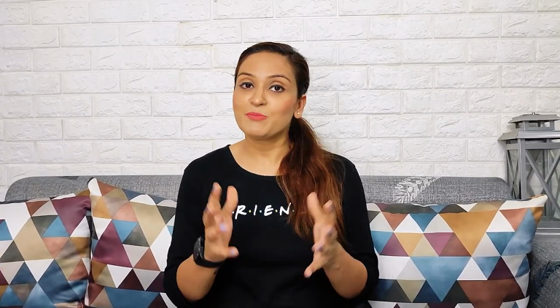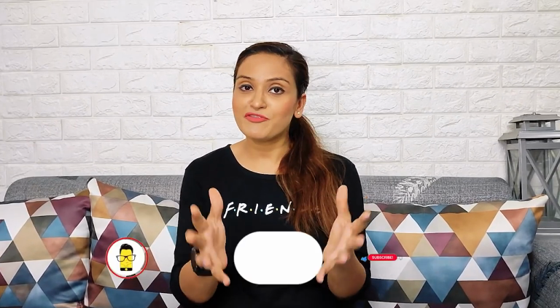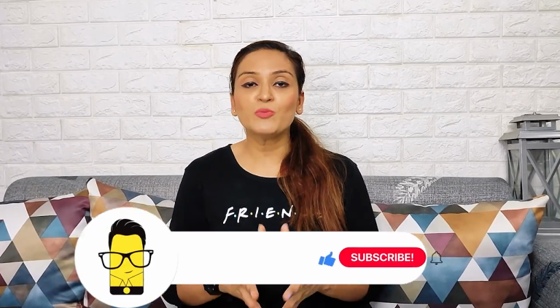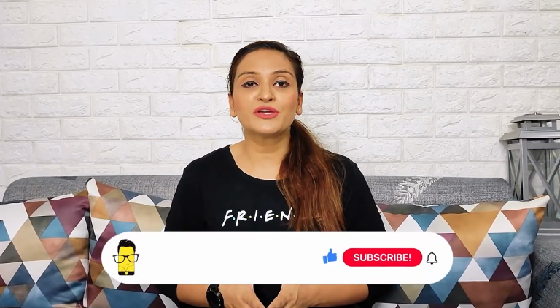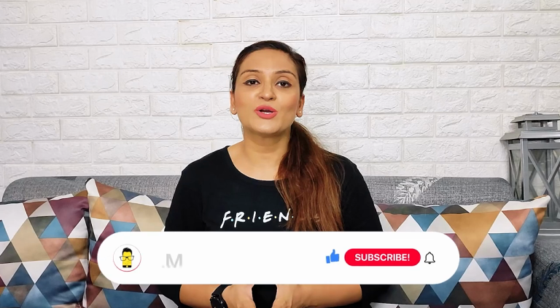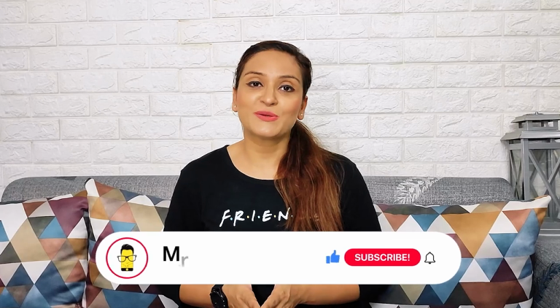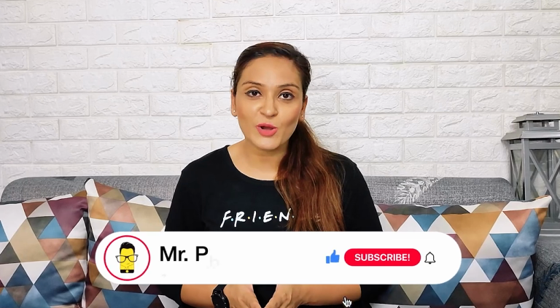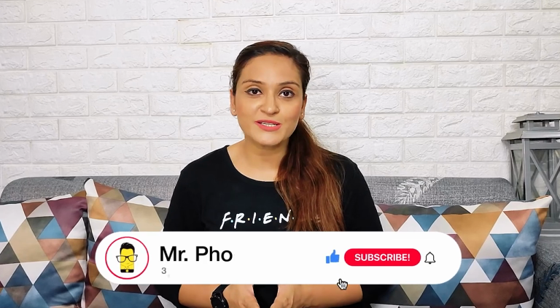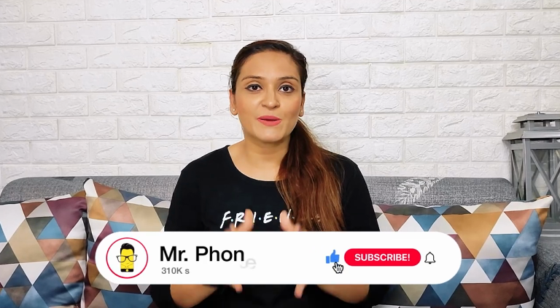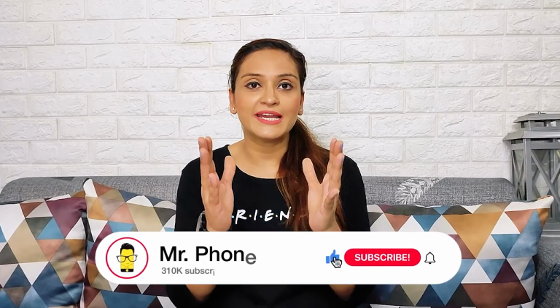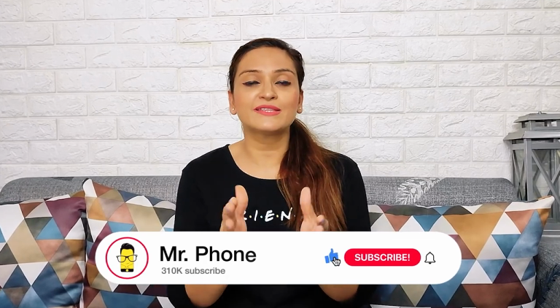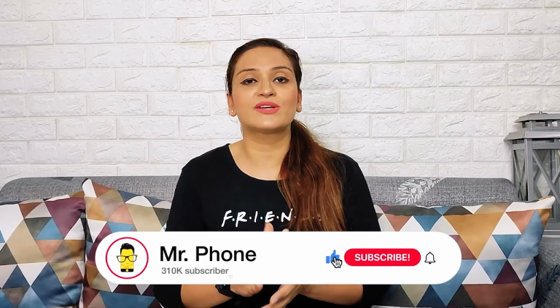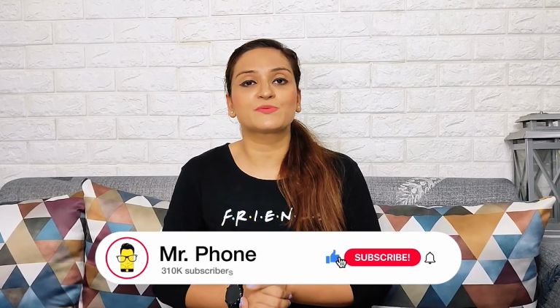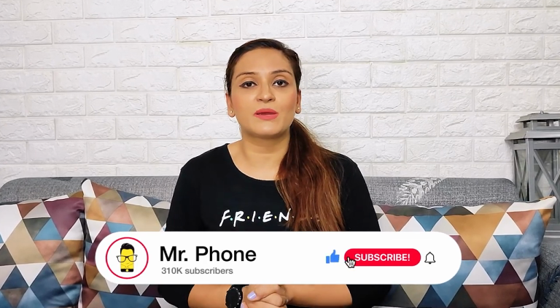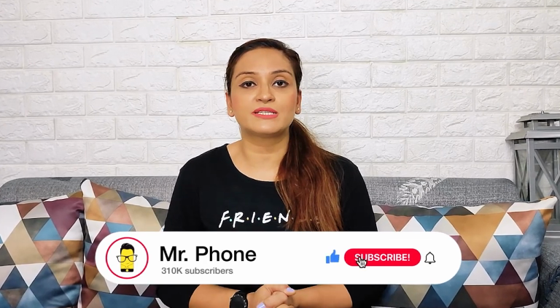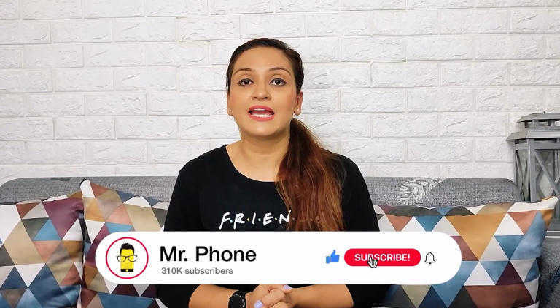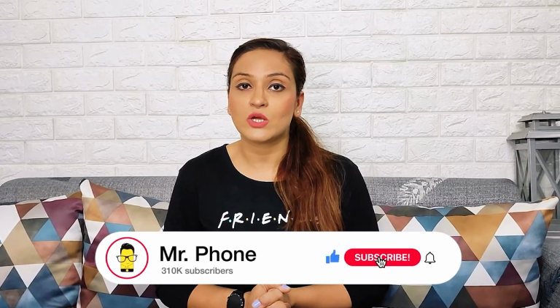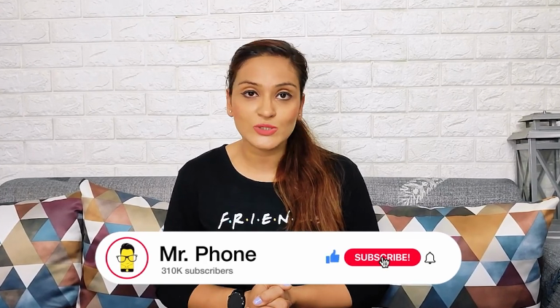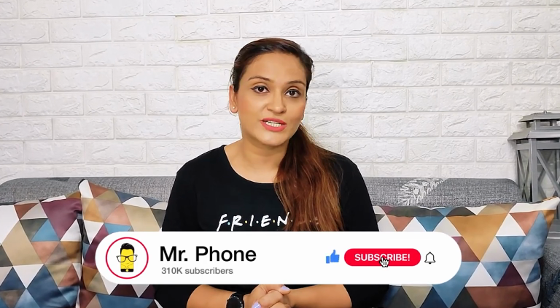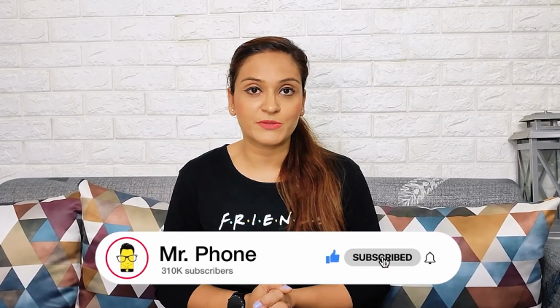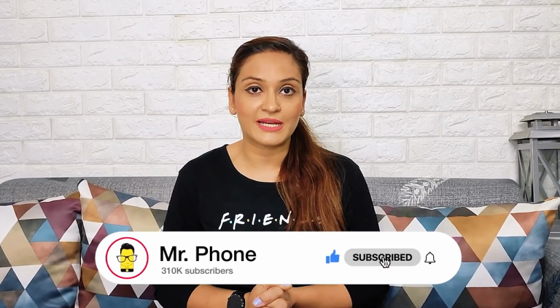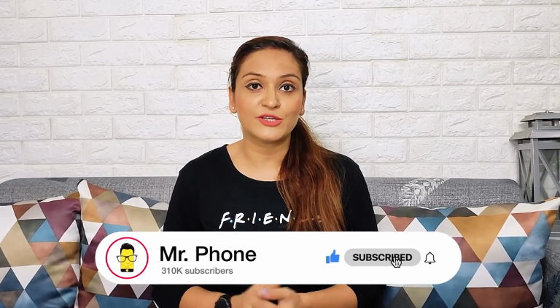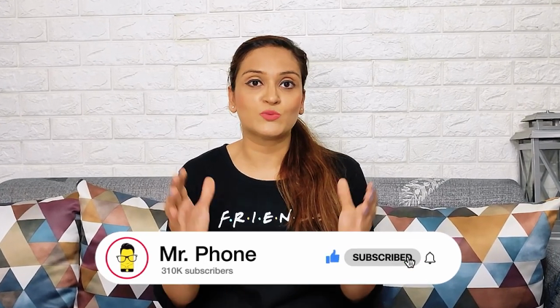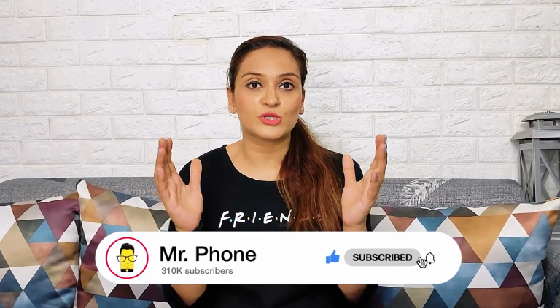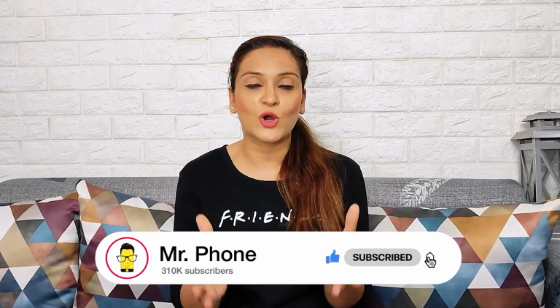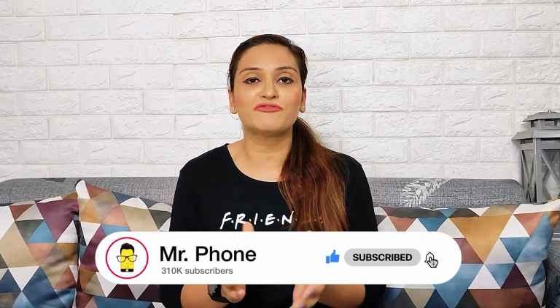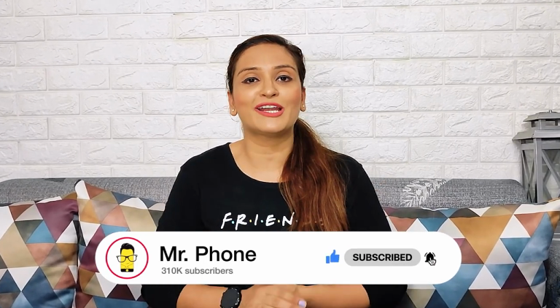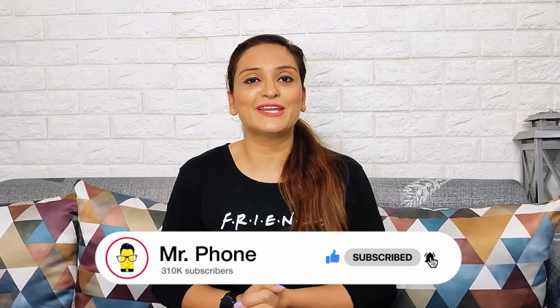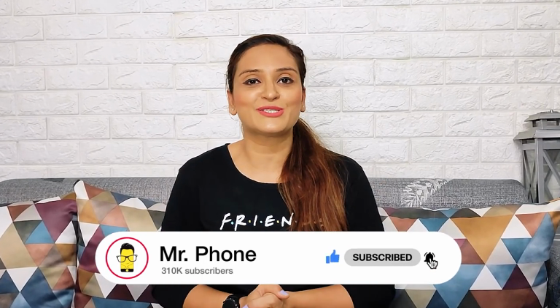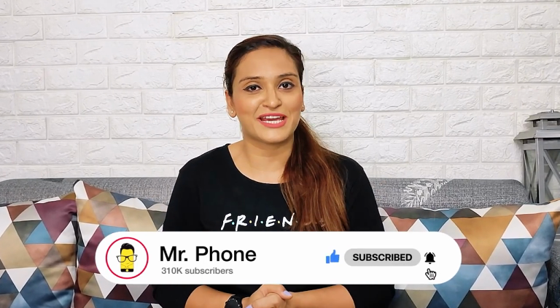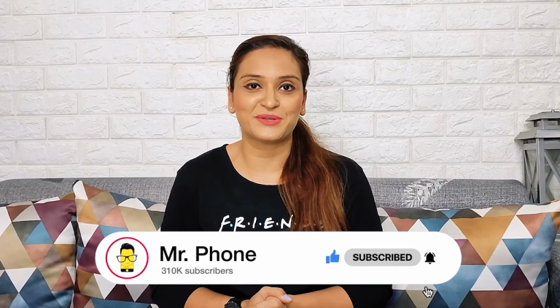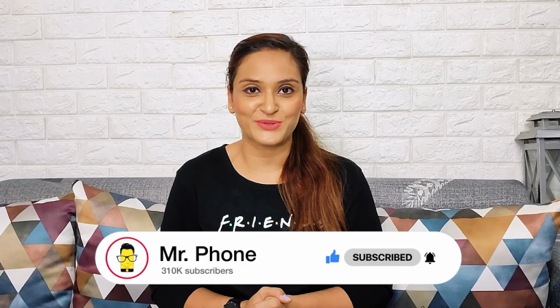But before moving on, support us by hitting the red subscribe button and also tap the bell icon to watch all of our latest tech videos.